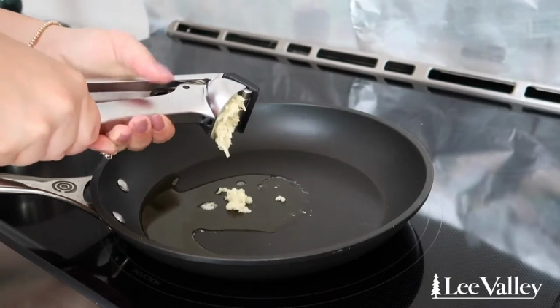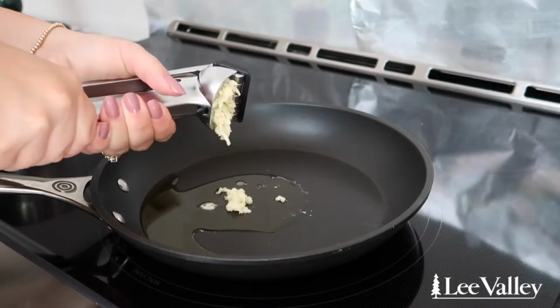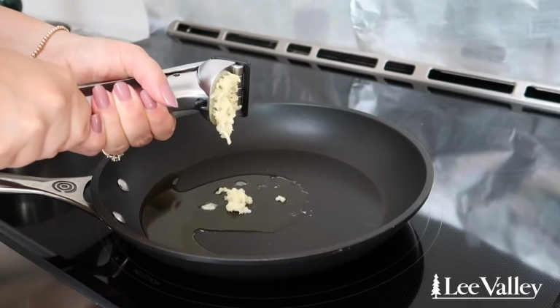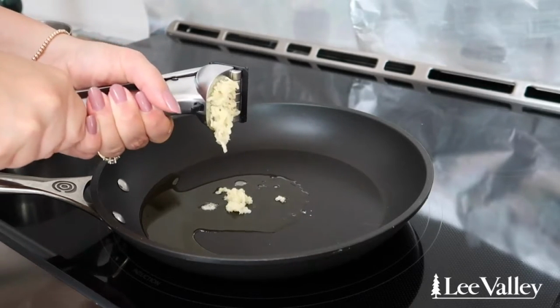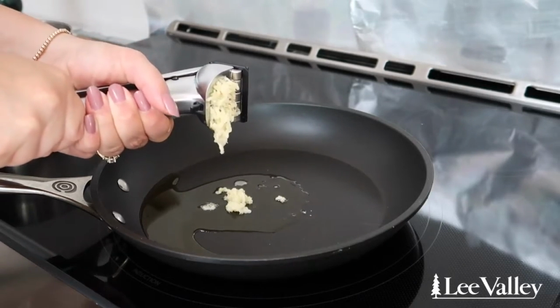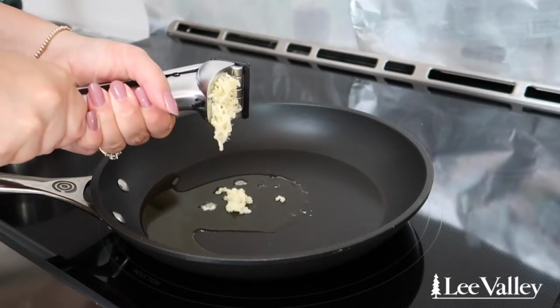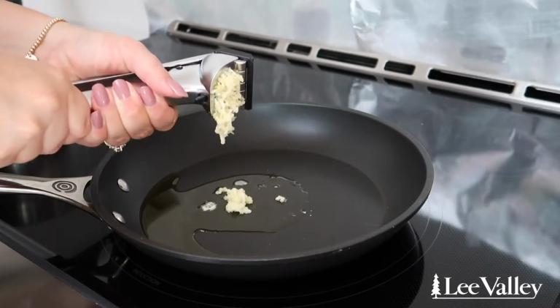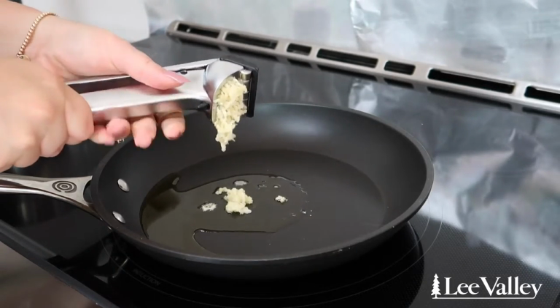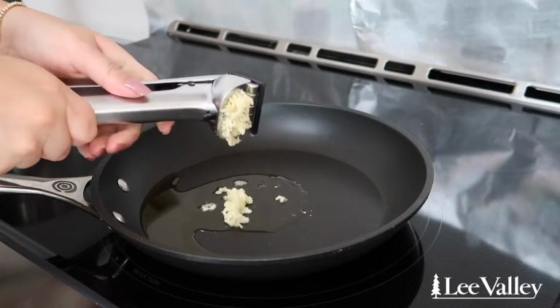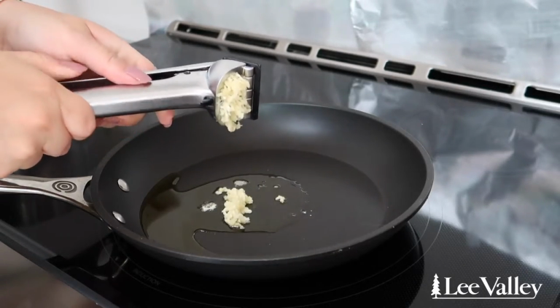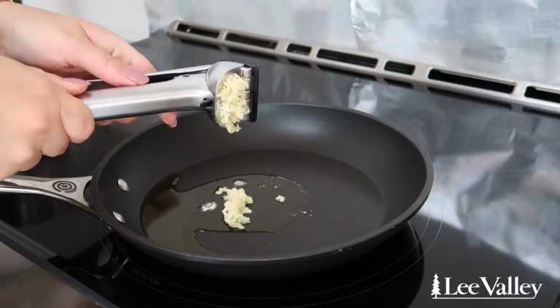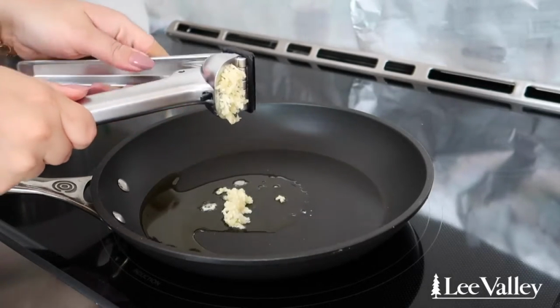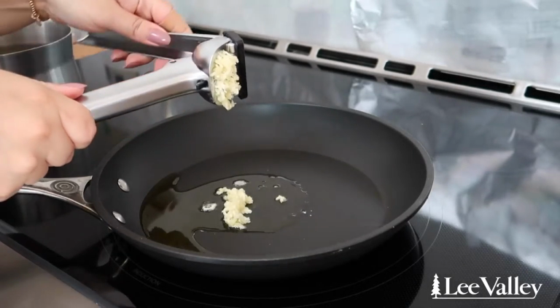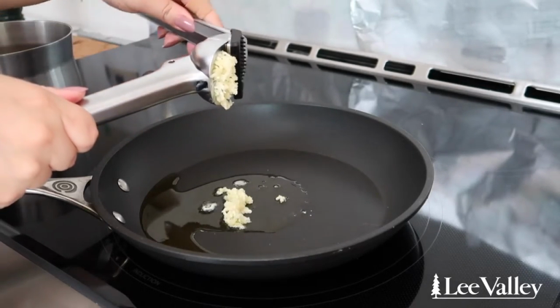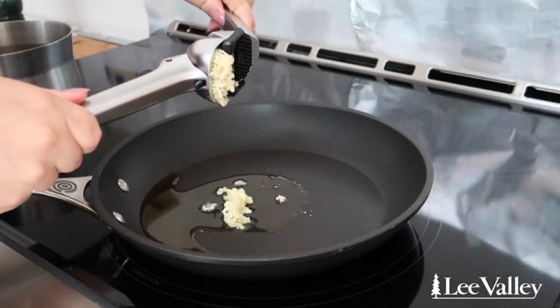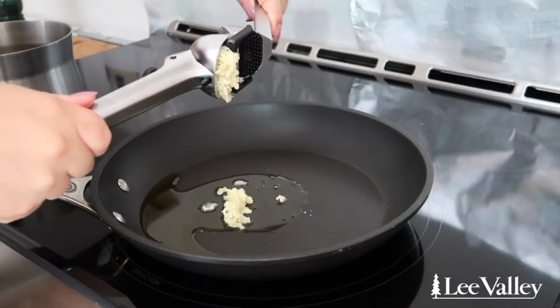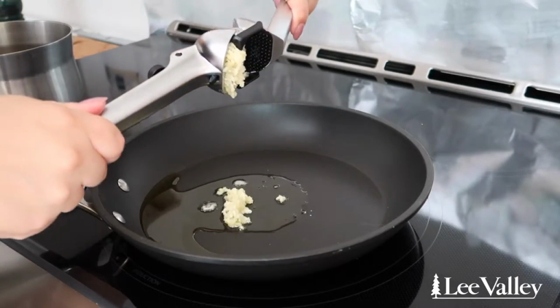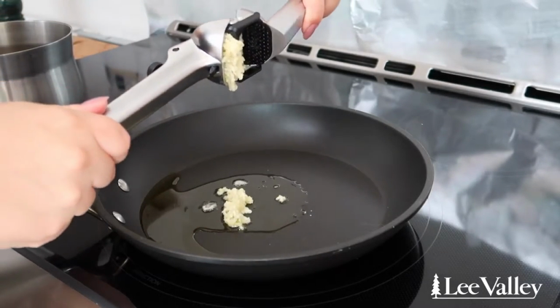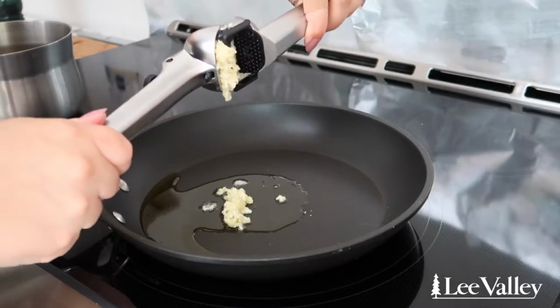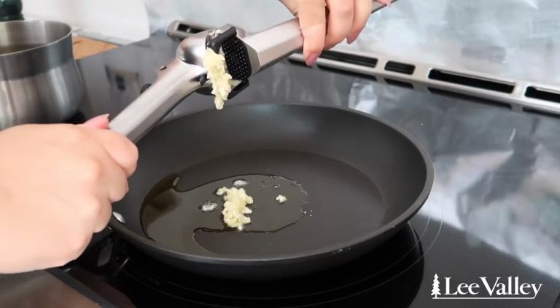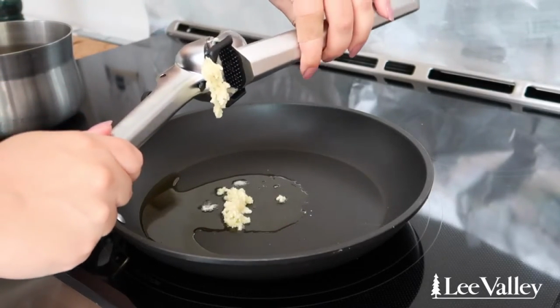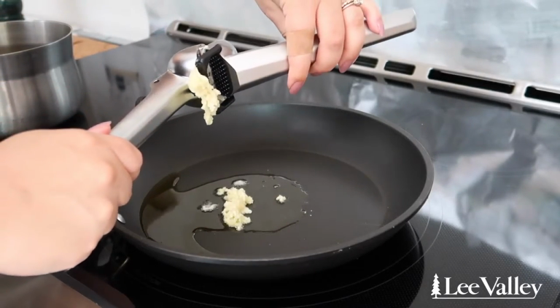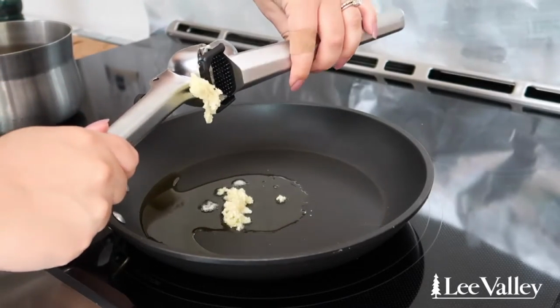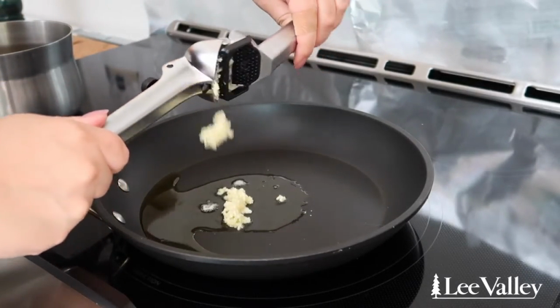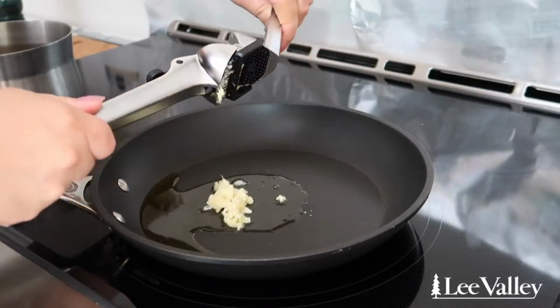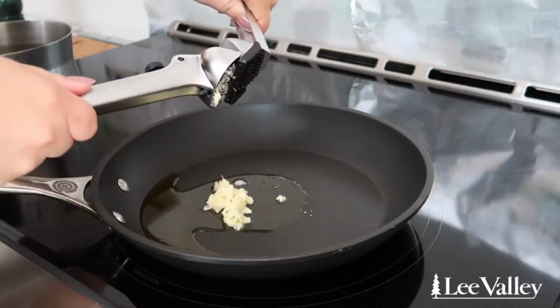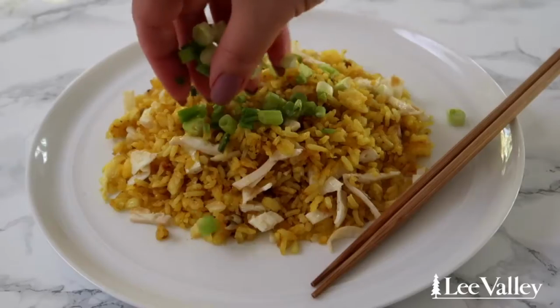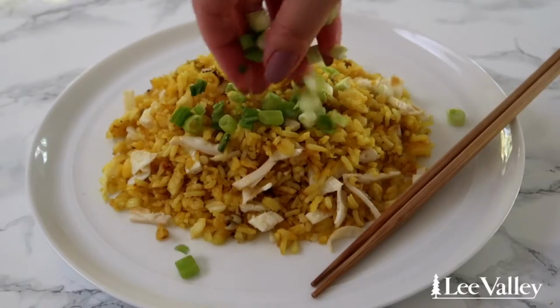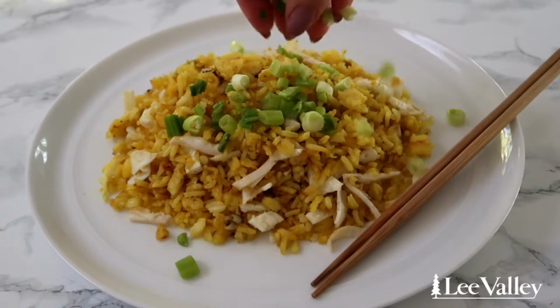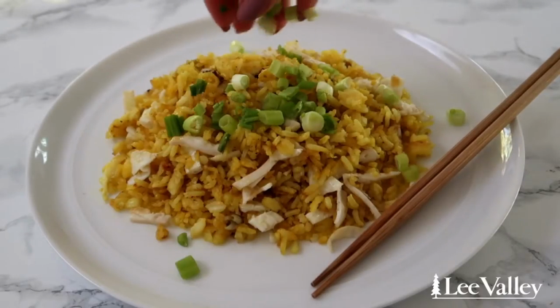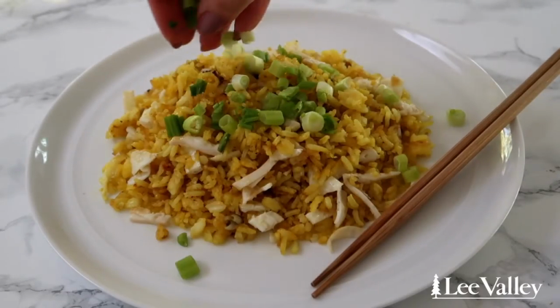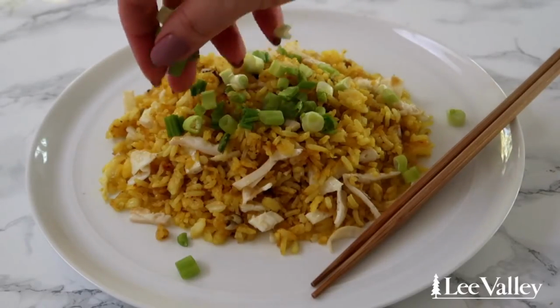I like to use this garlic press when I need to add garlic directly into a frying pan, such as when making this garlic golden rice.